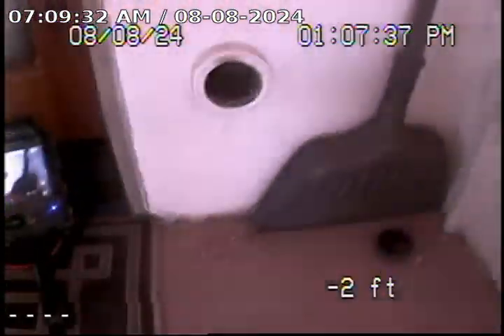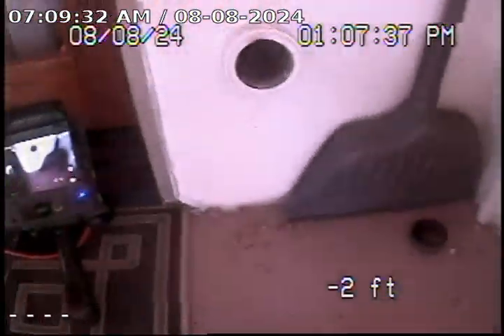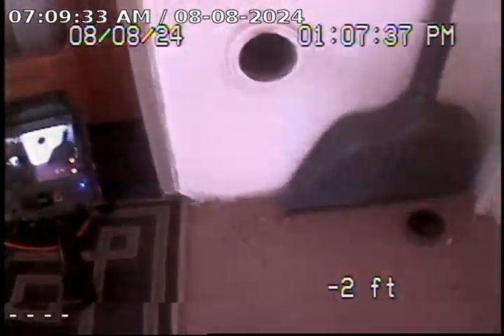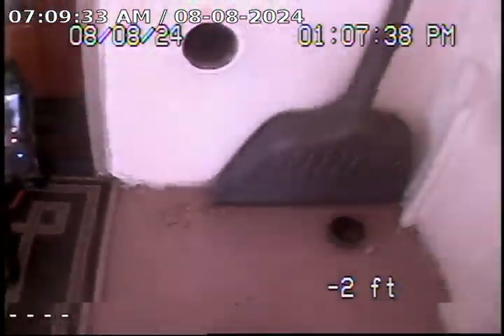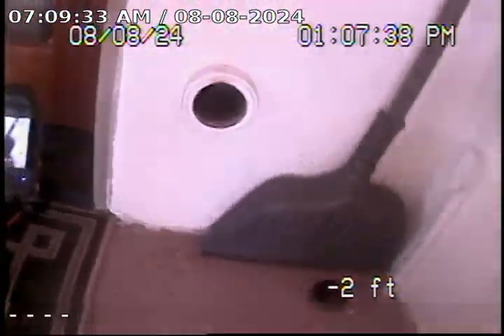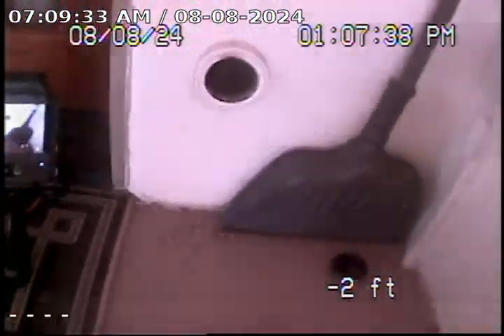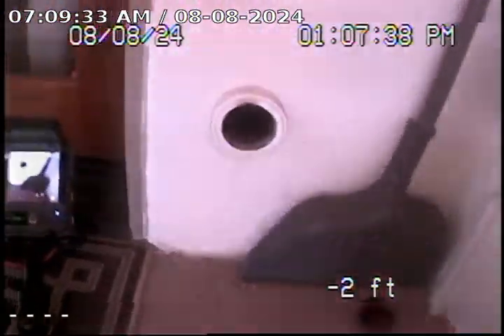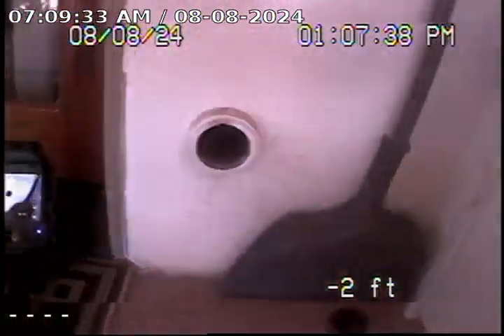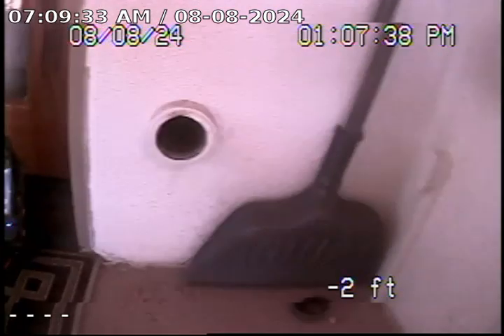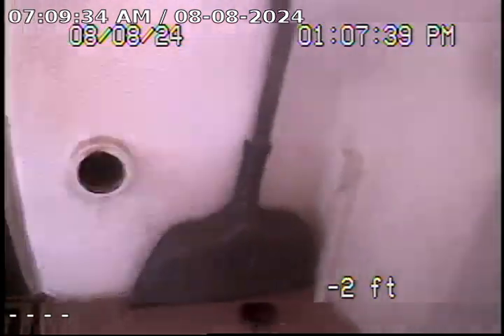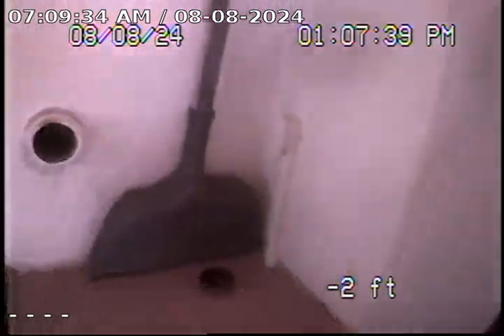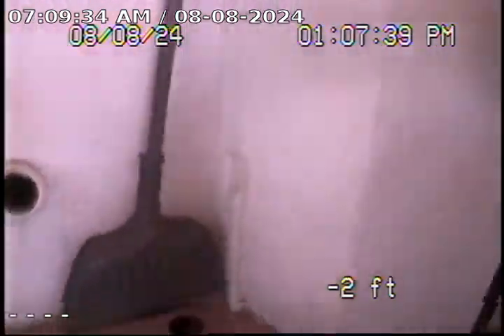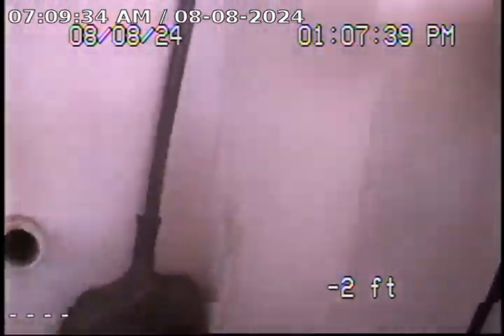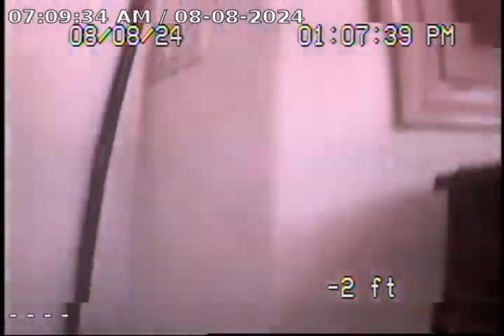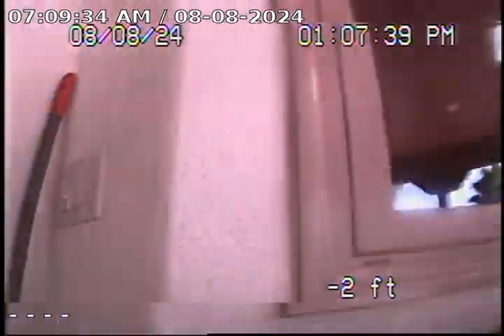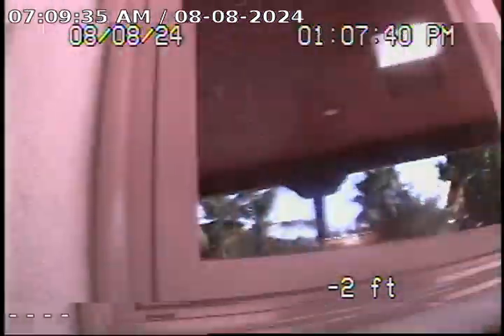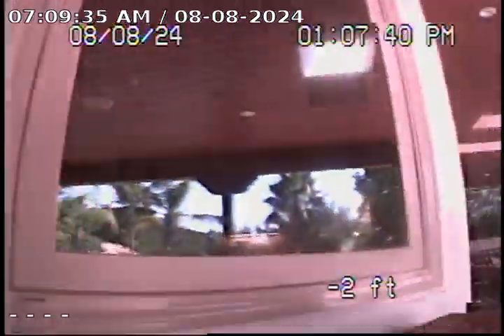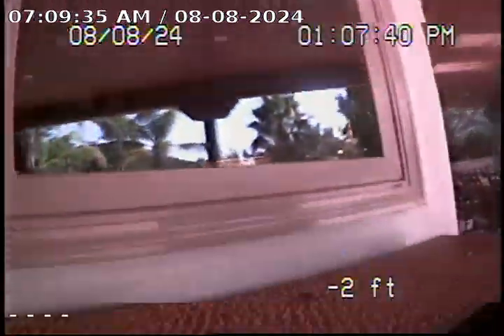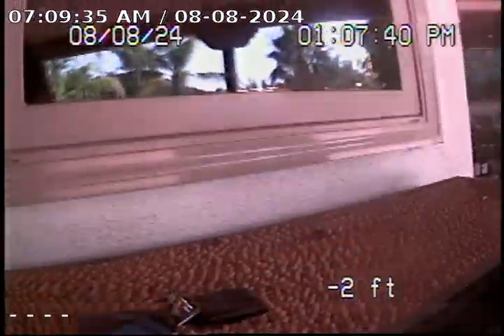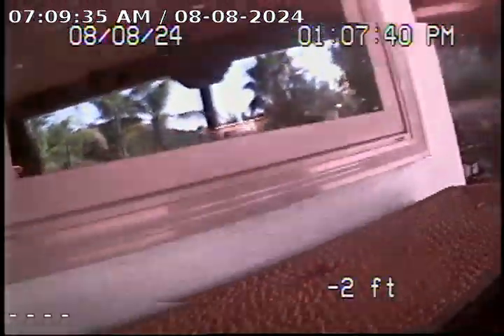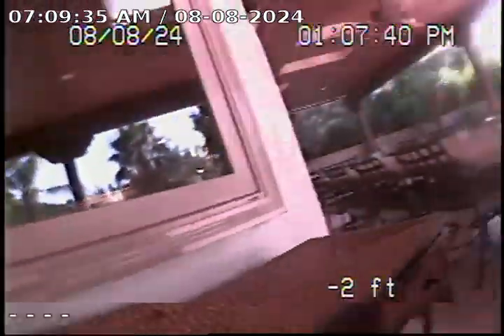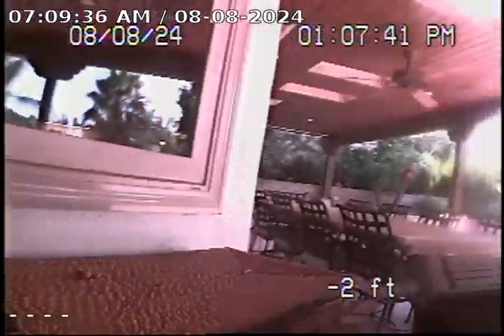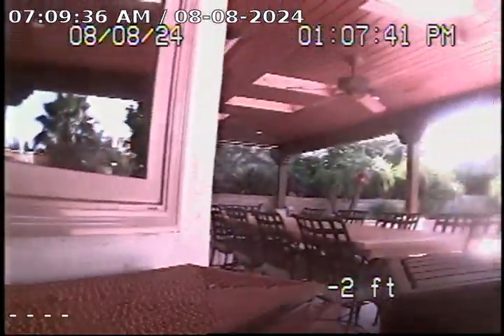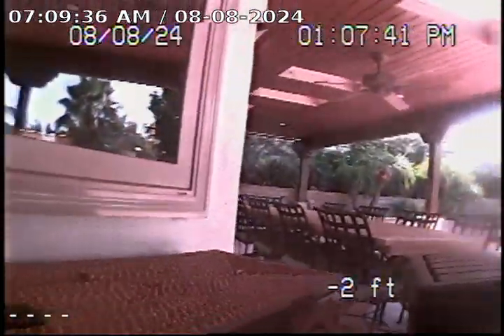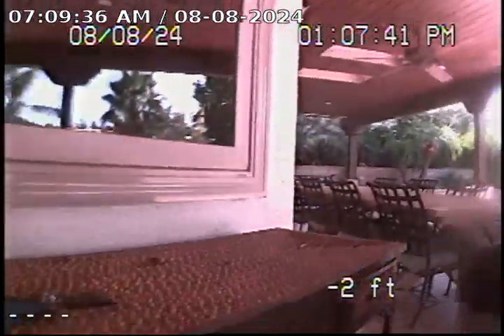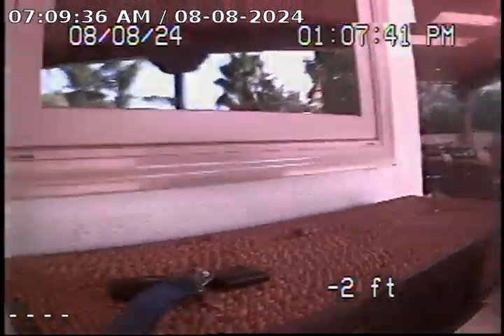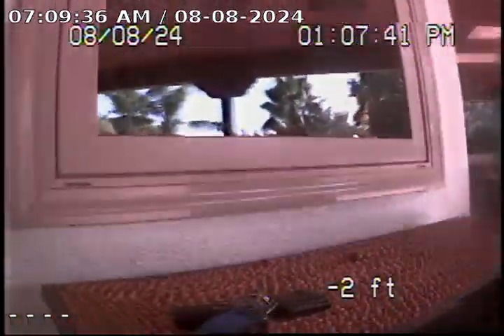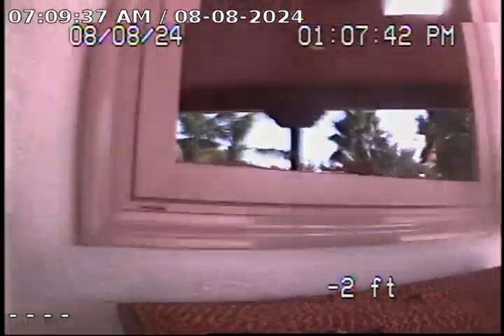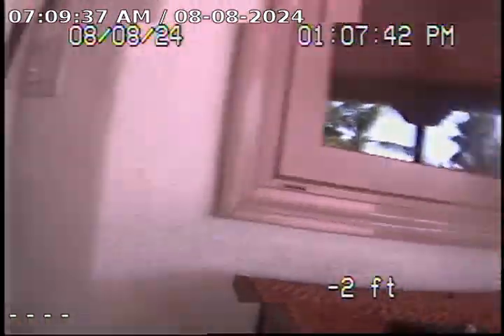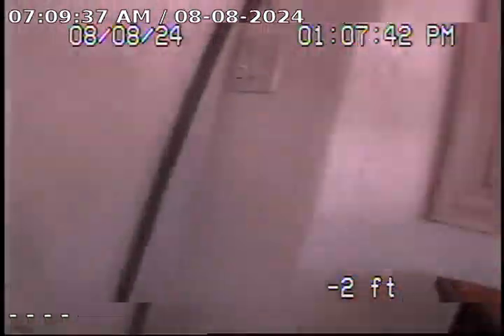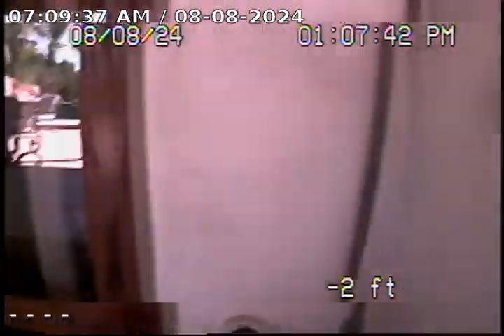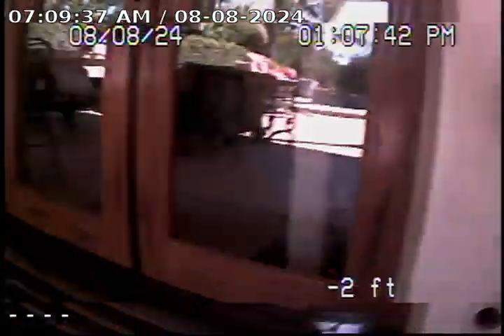The point of entry is this three-inch ABS clean-out located on the exterior of the kitchen.